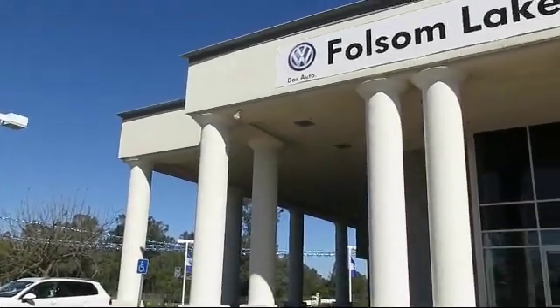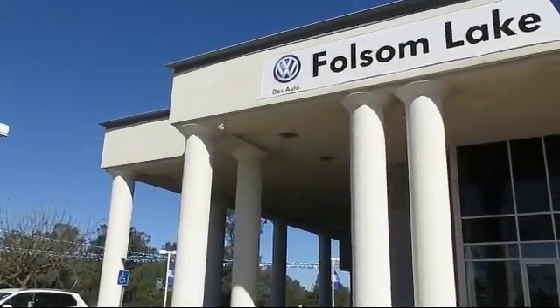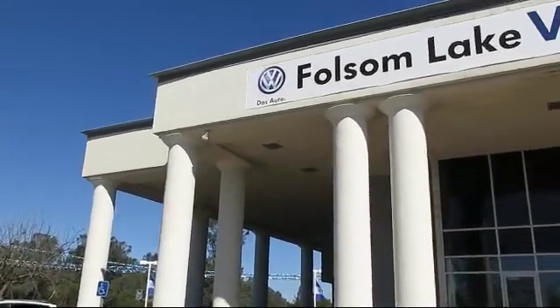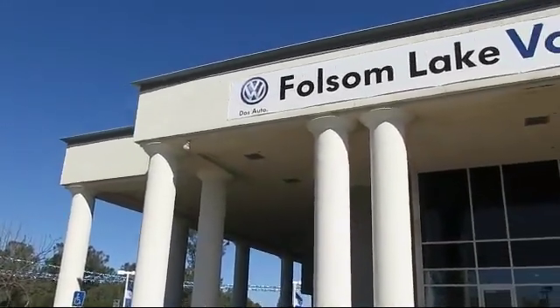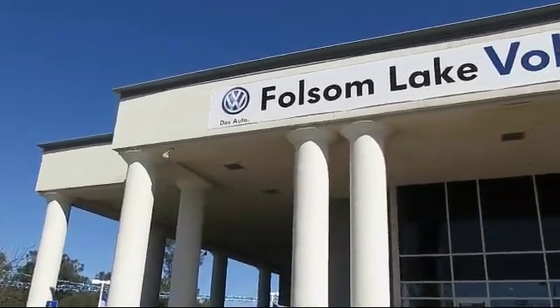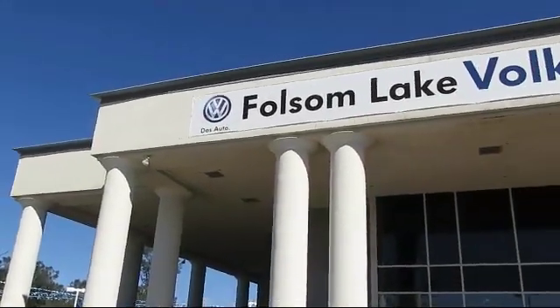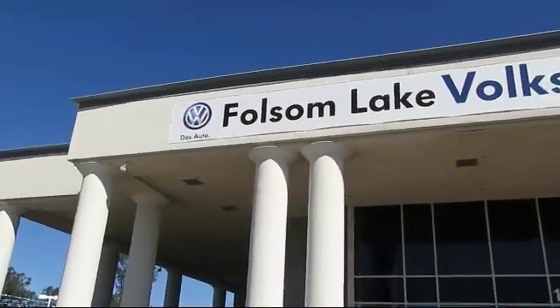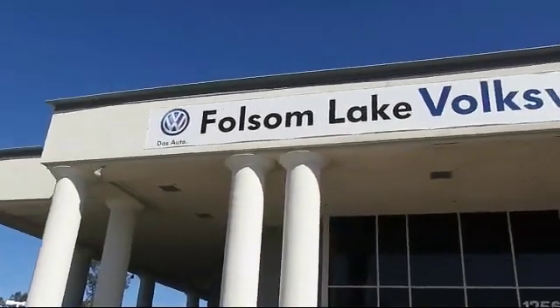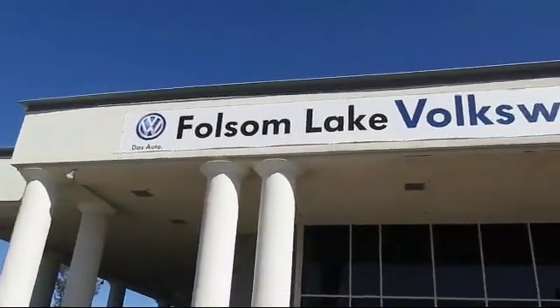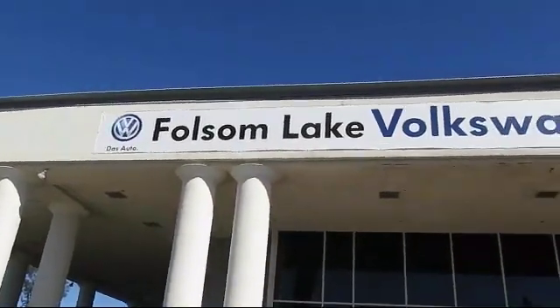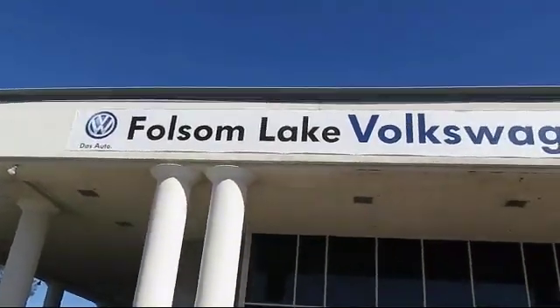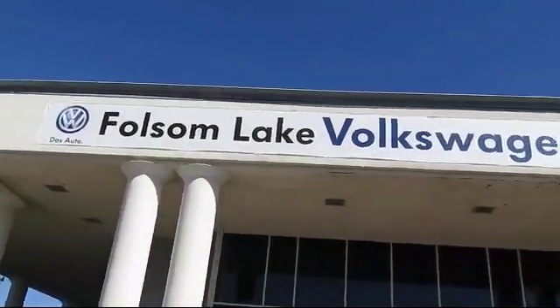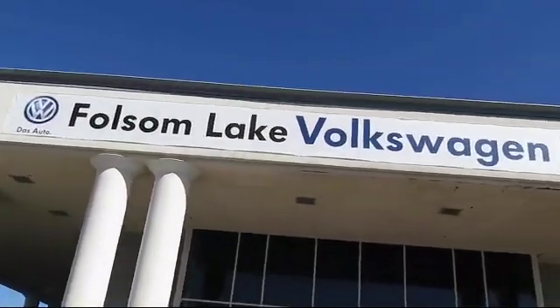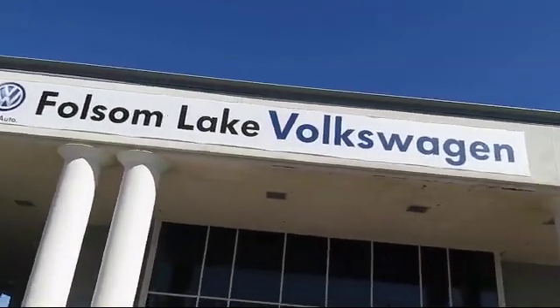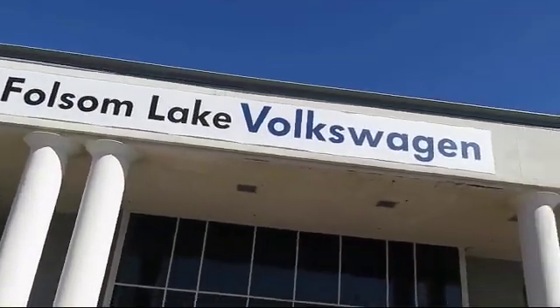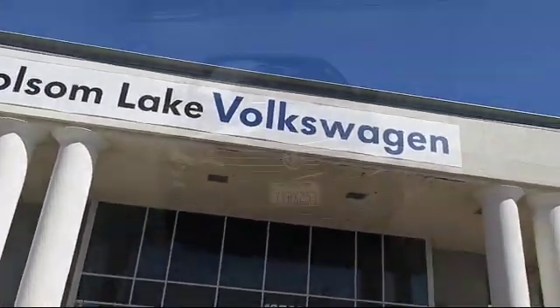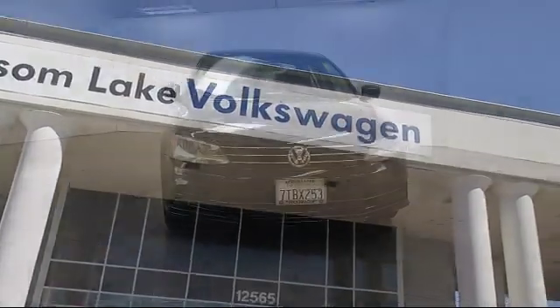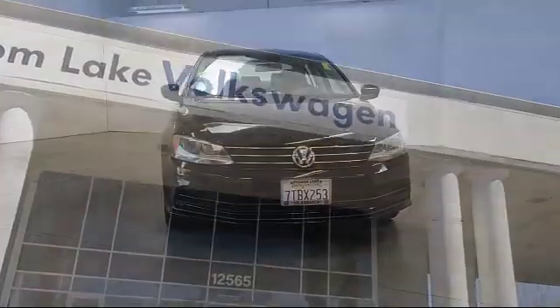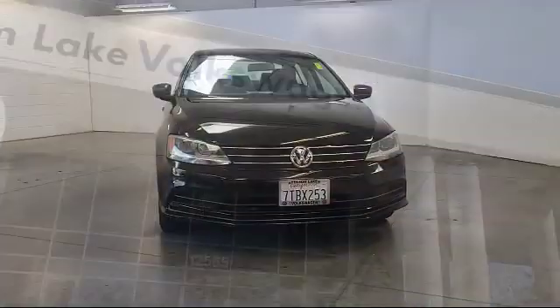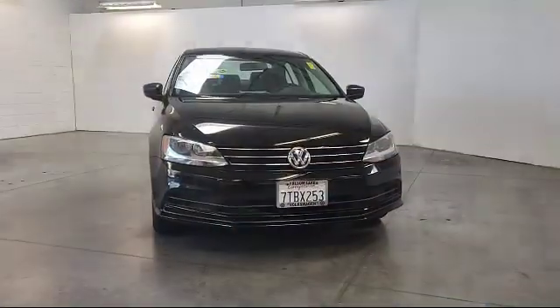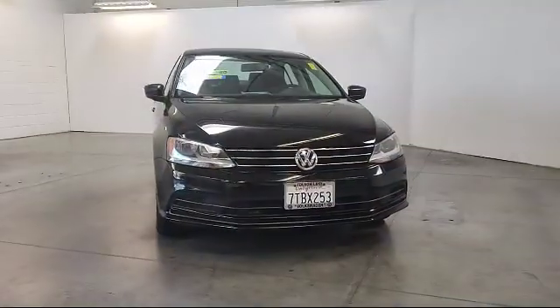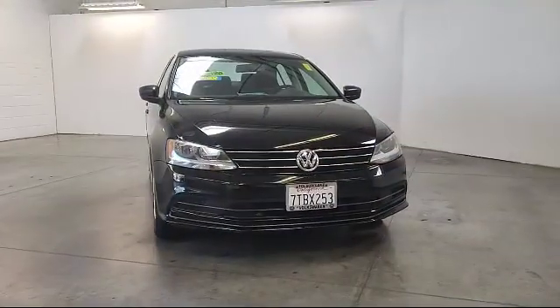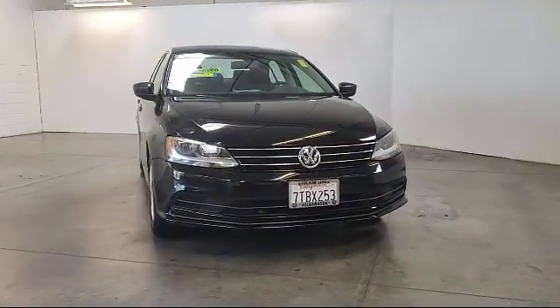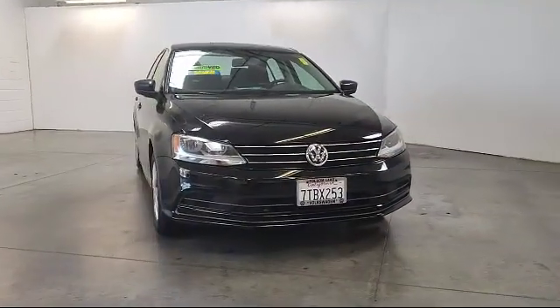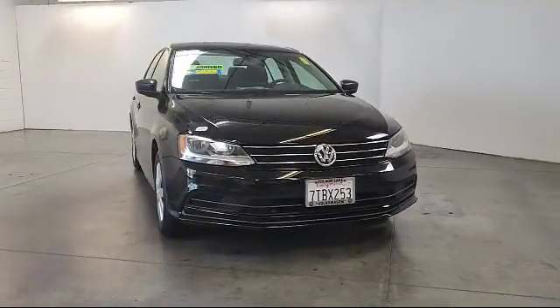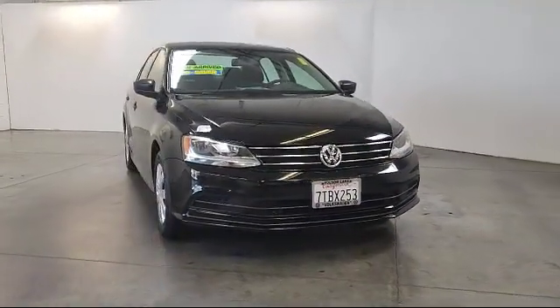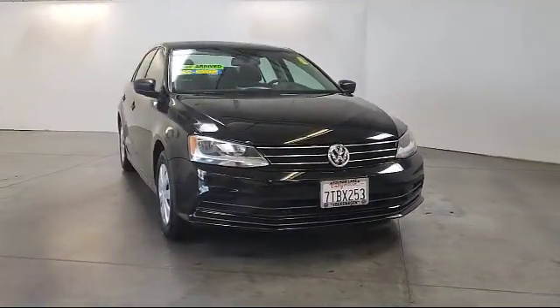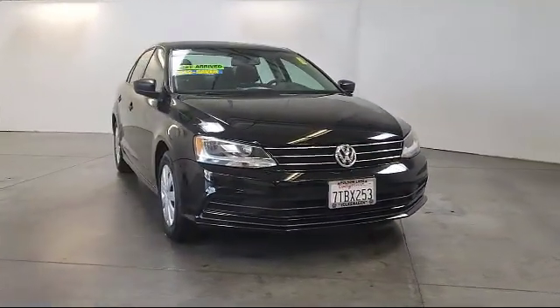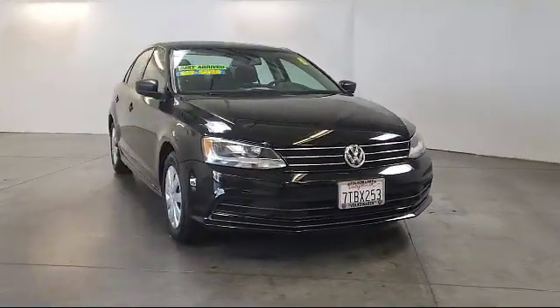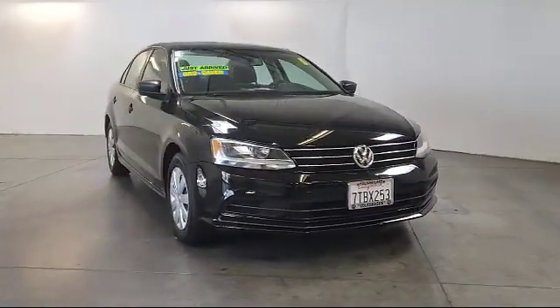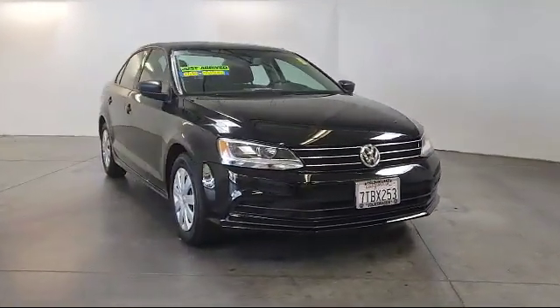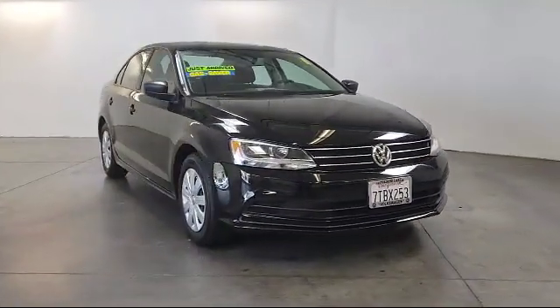Welcome to Folsom Lake Volkswagen, part of the Folsom Auto Mall. Here's another look at one of our quality pre-owned vehicles that comes equipped with the following features.